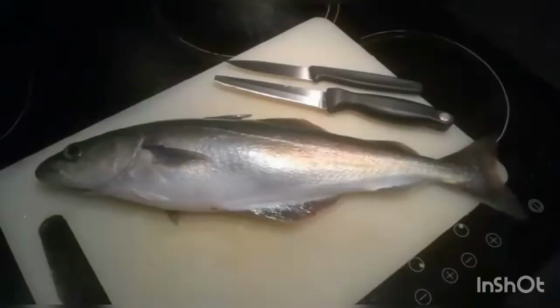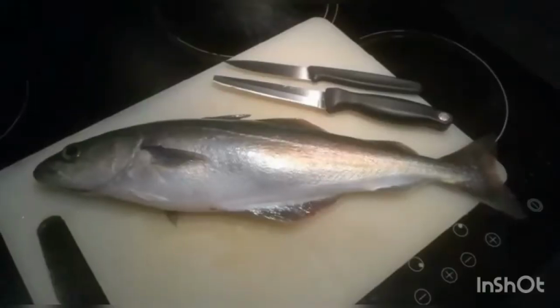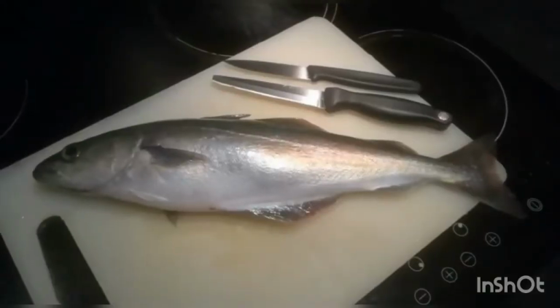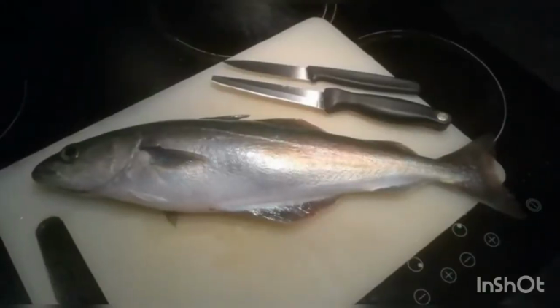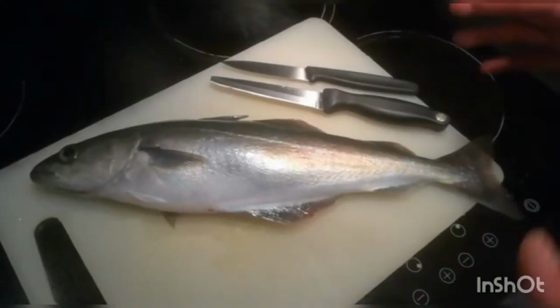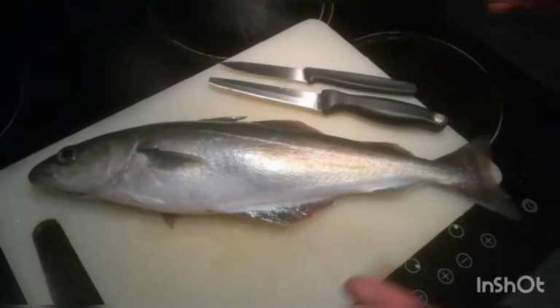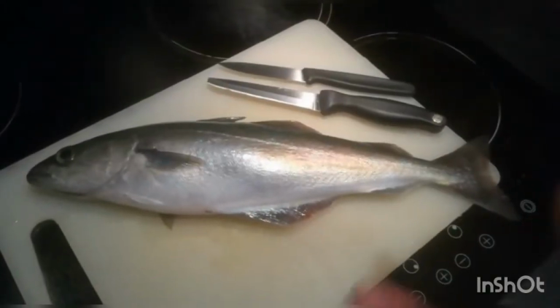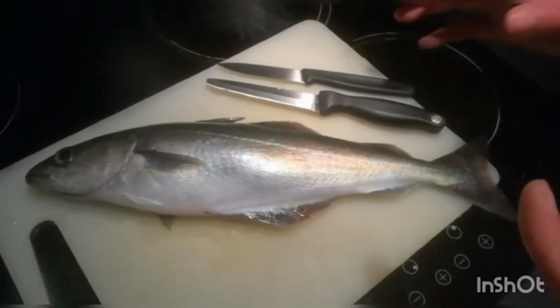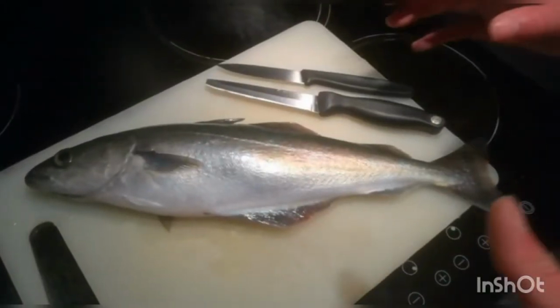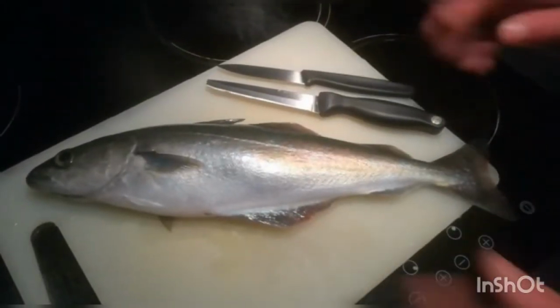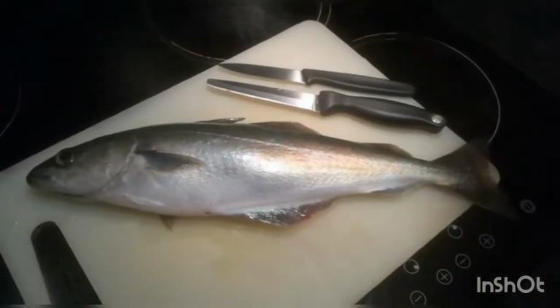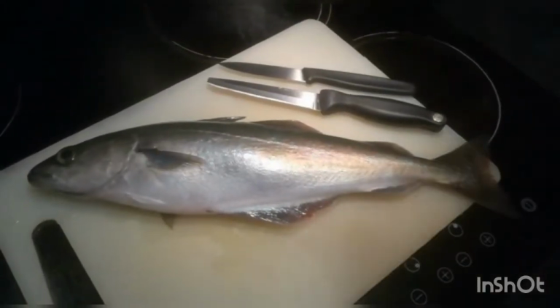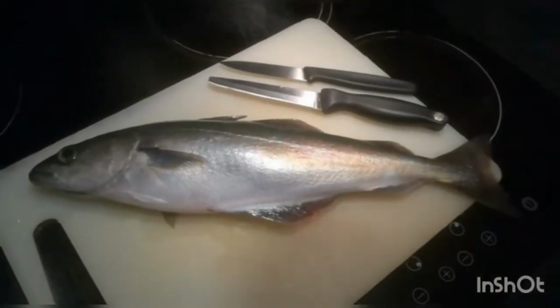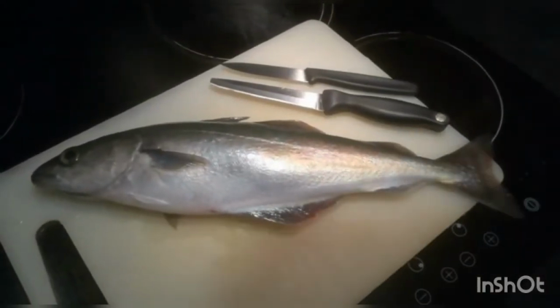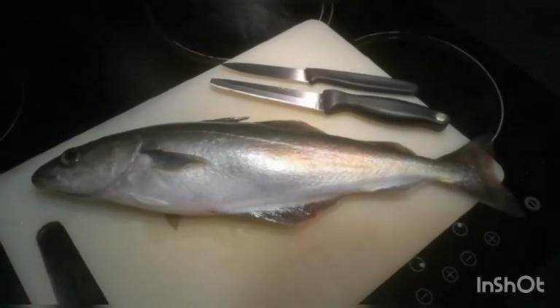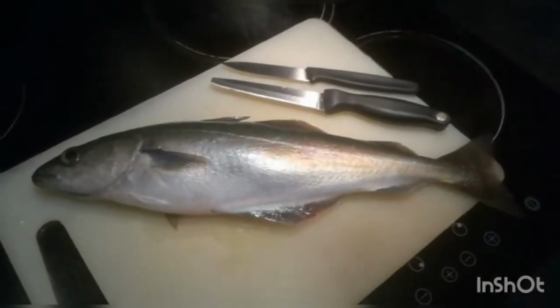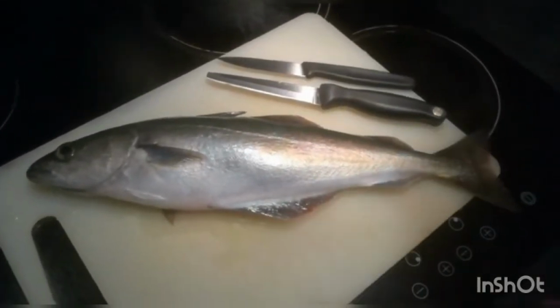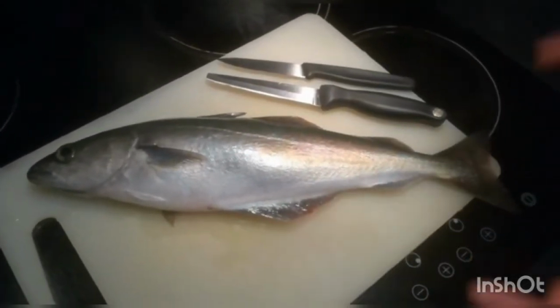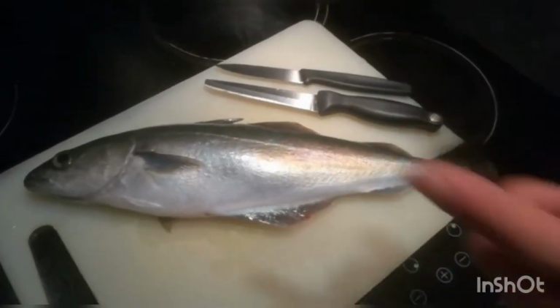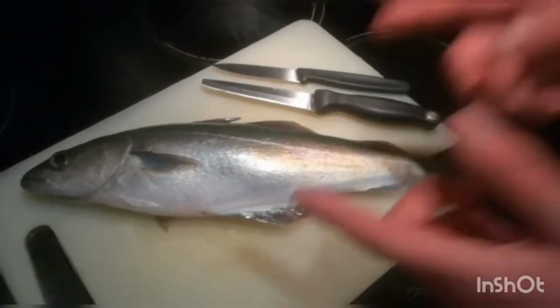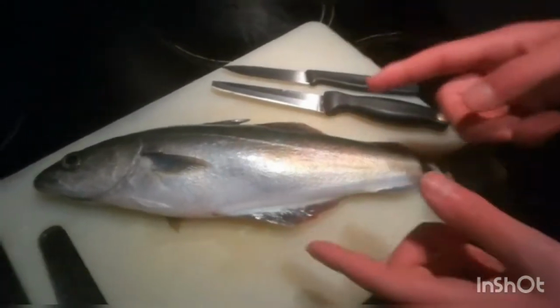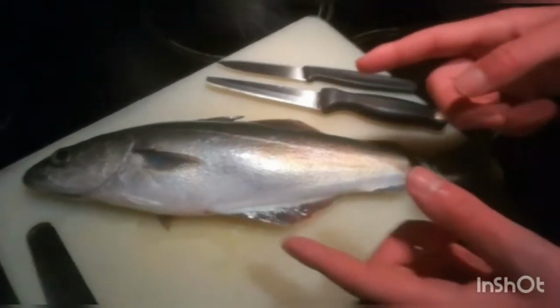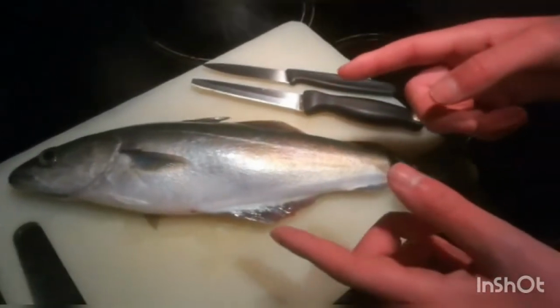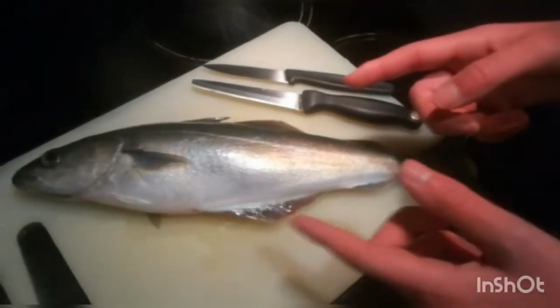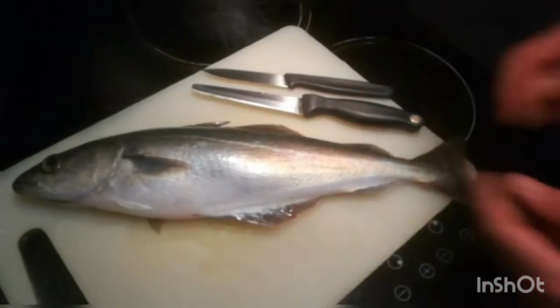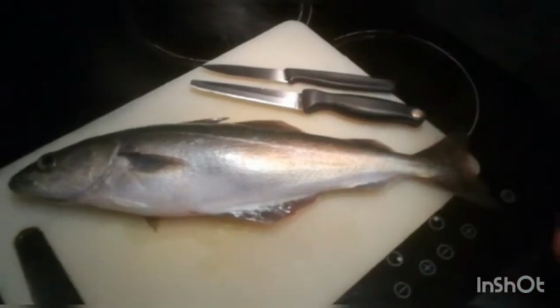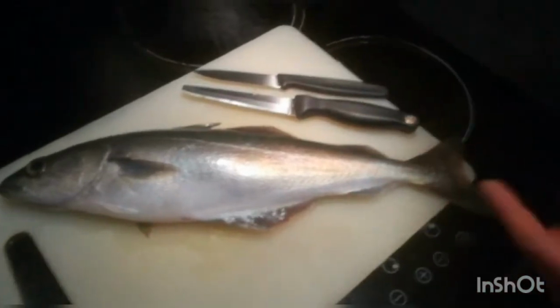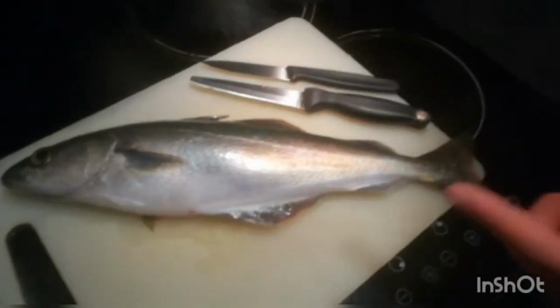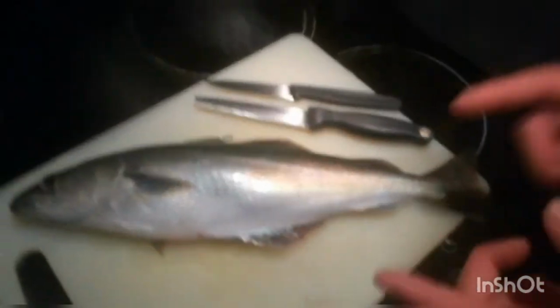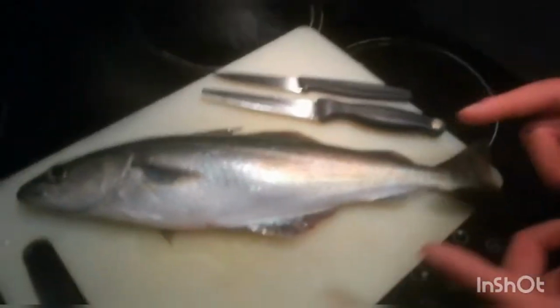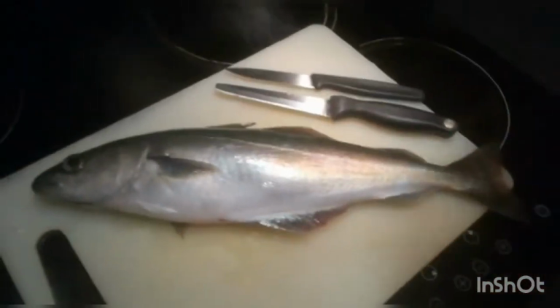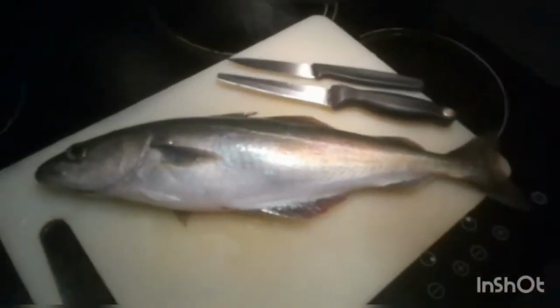So we are back at home. We will now be preparing this coalfish.